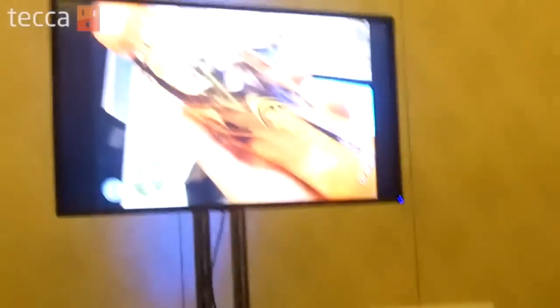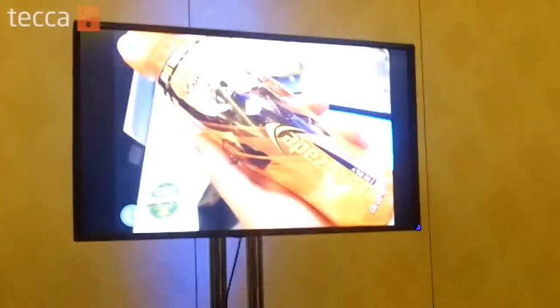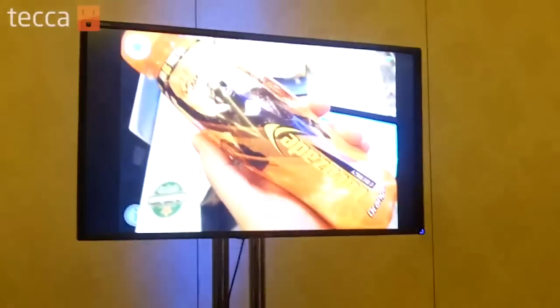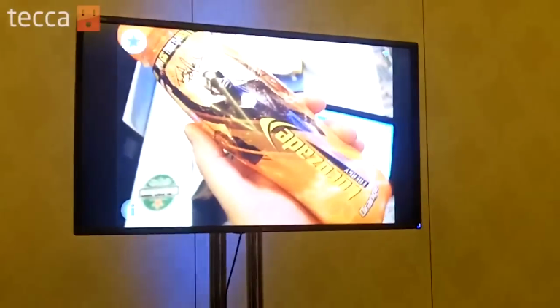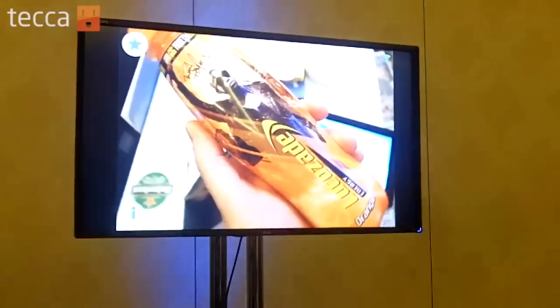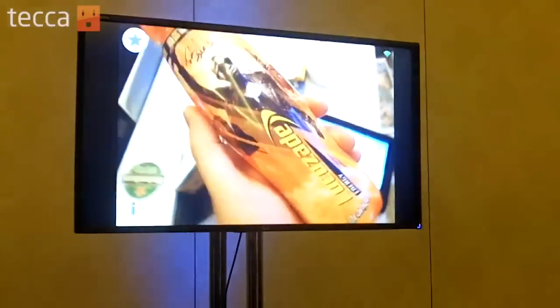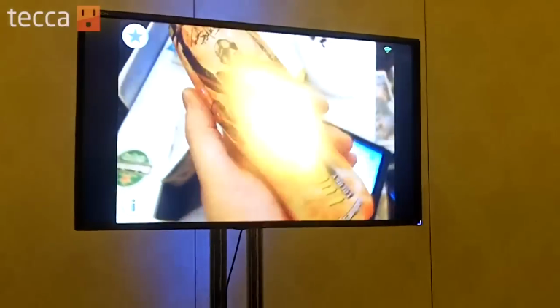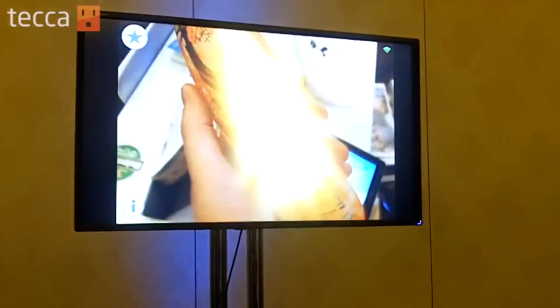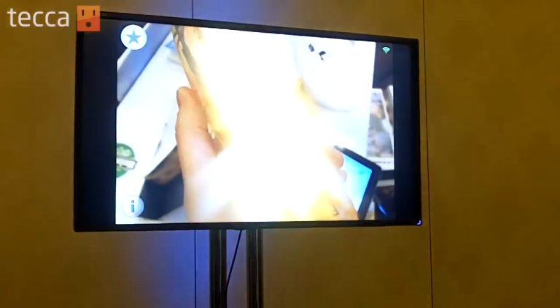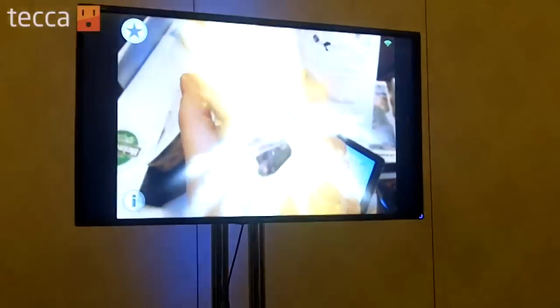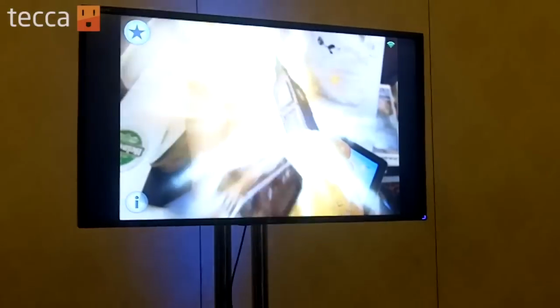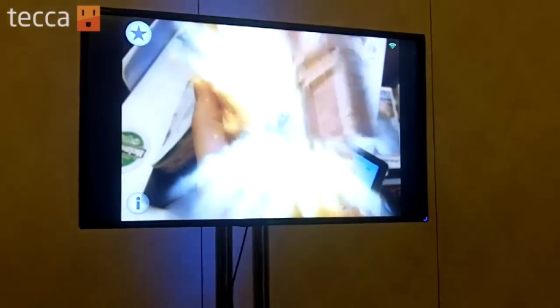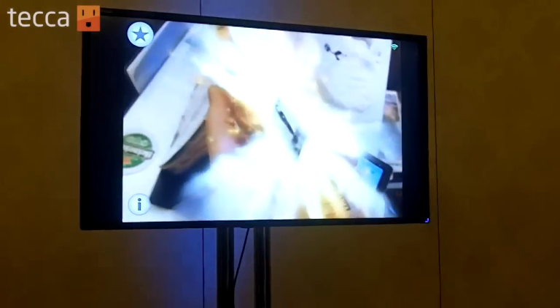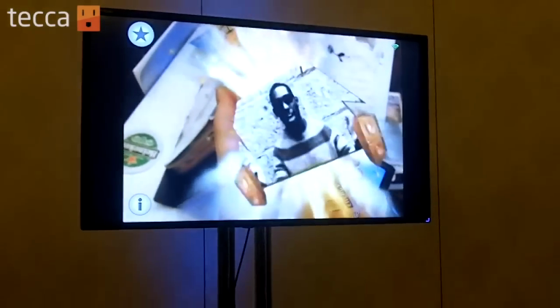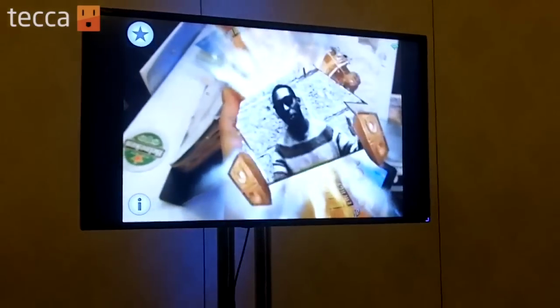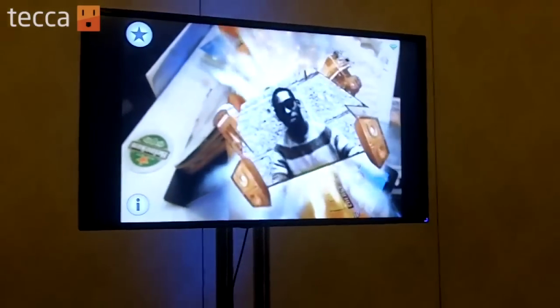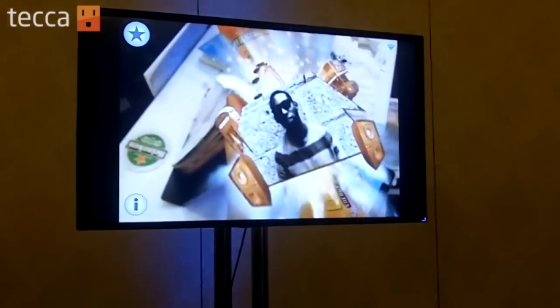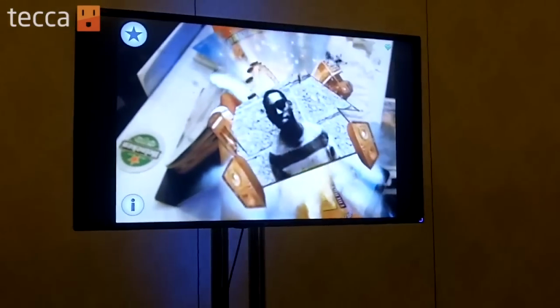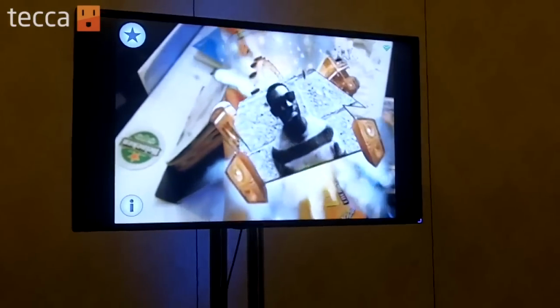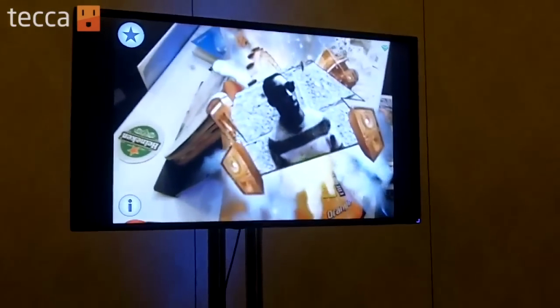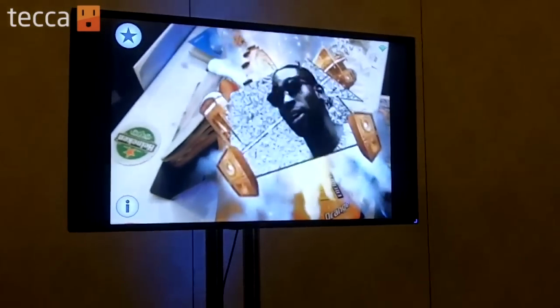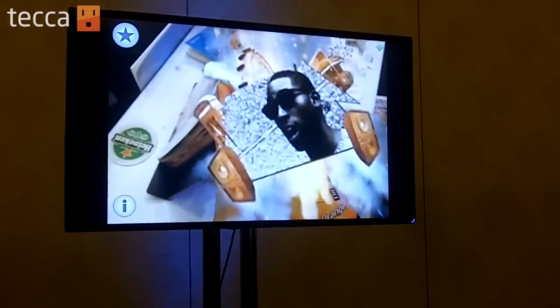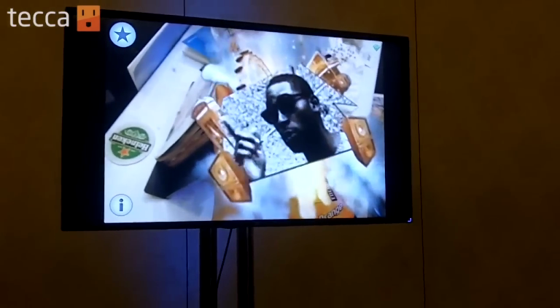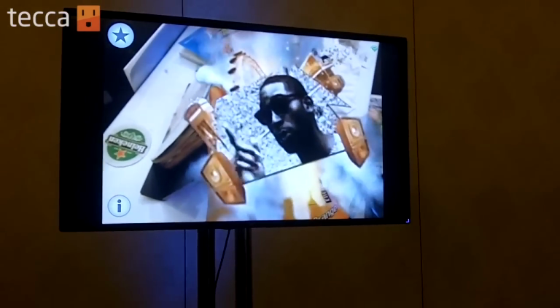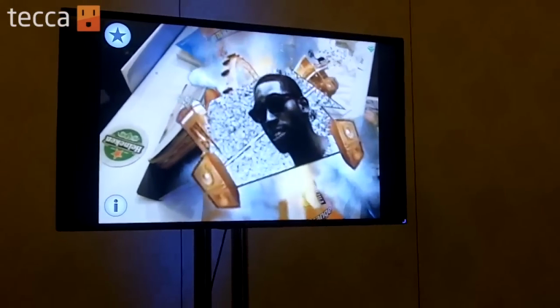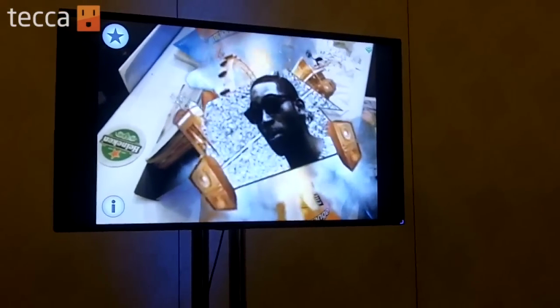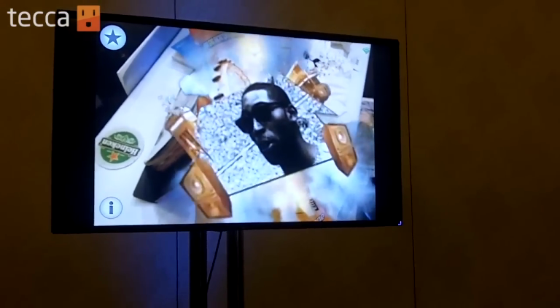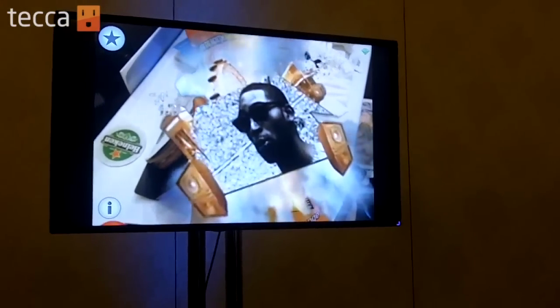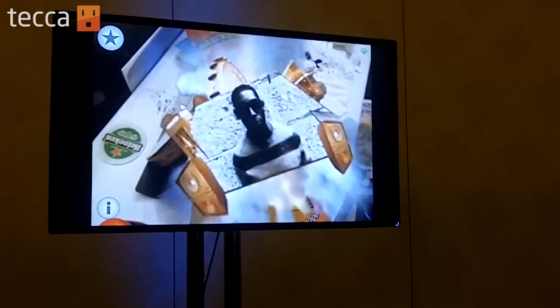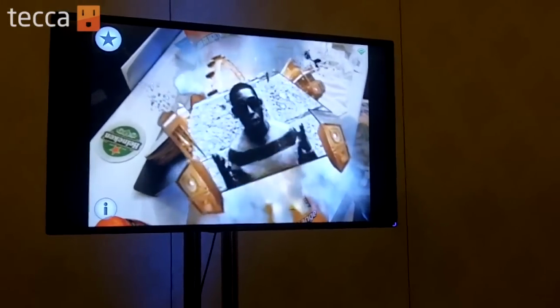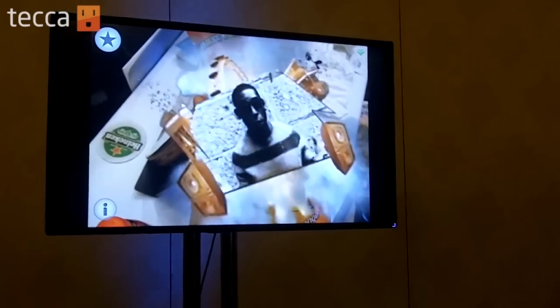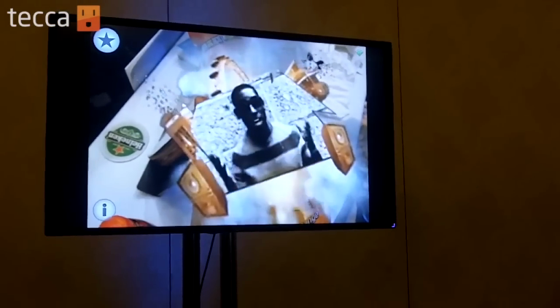Now we're looking at this soft drink bottle, and instead of just seeing the static label, we're going to see this product come to life with a multimedia video presentation.